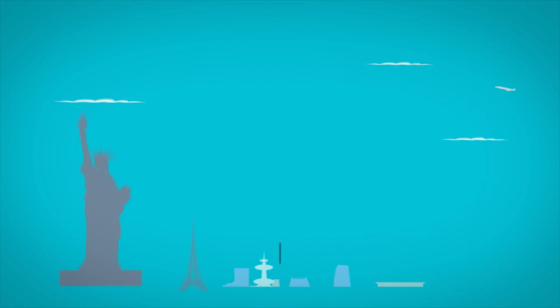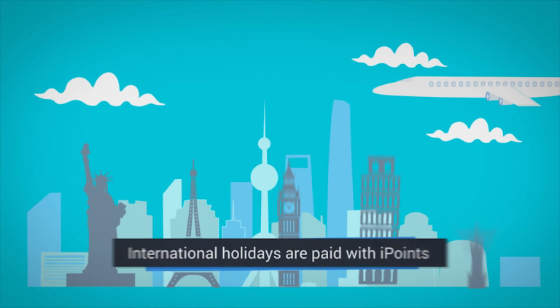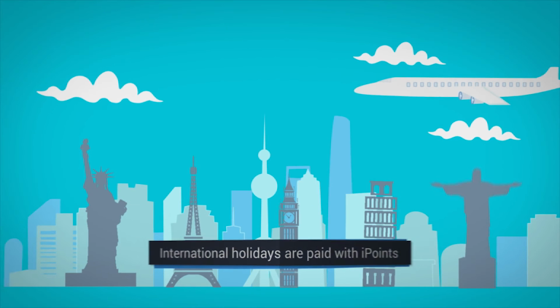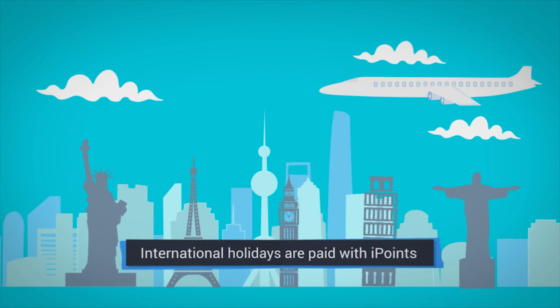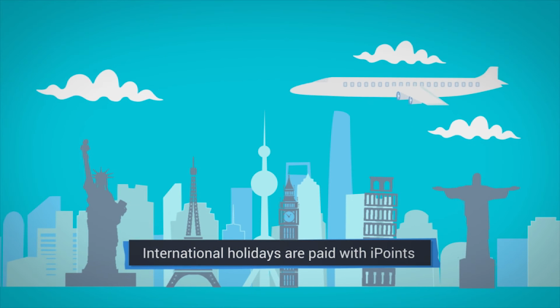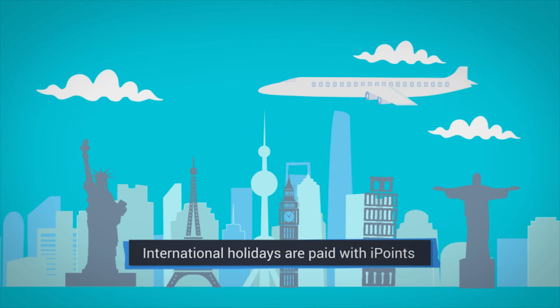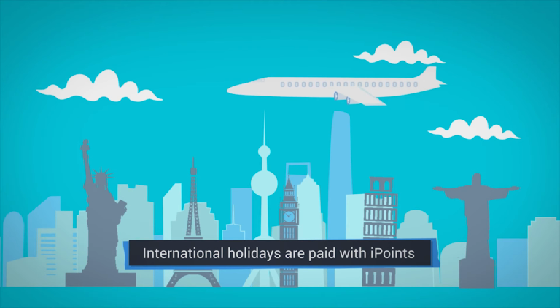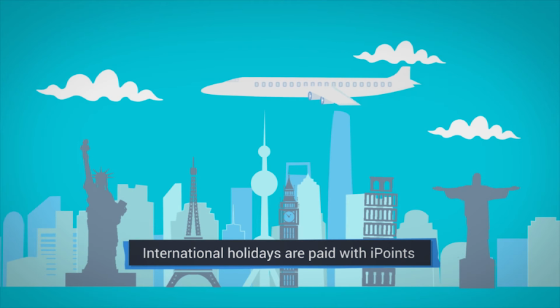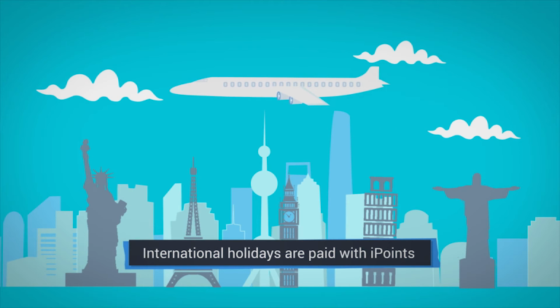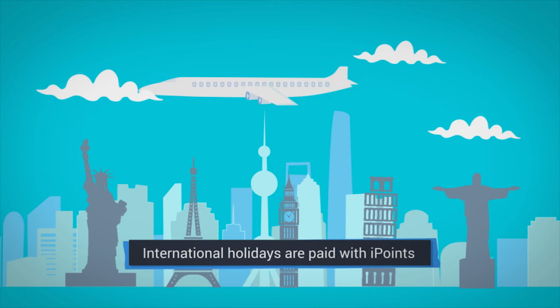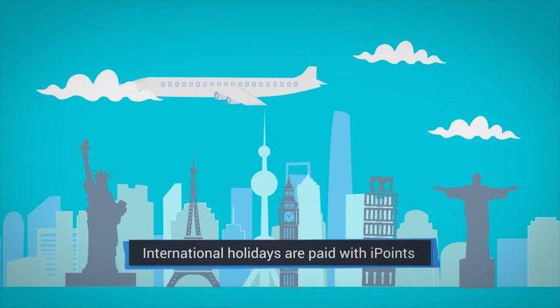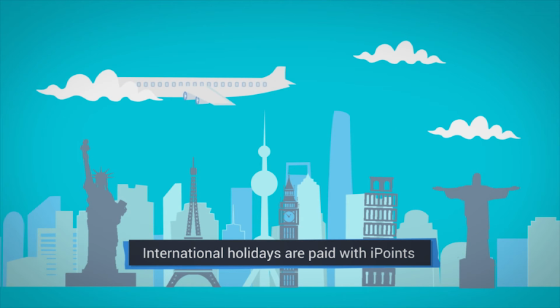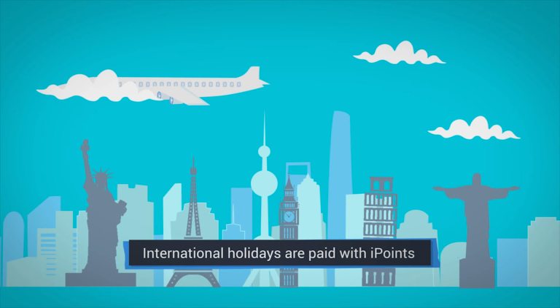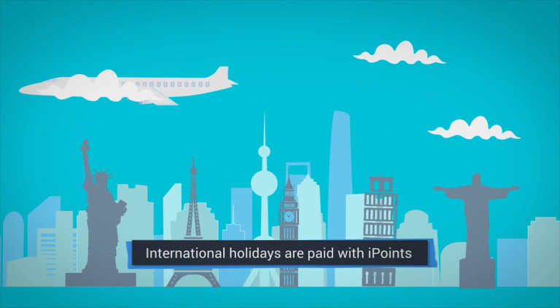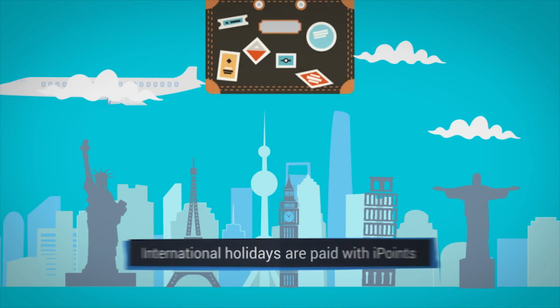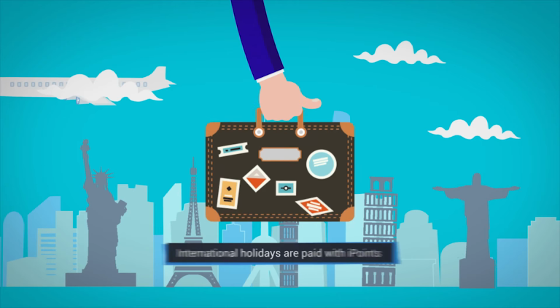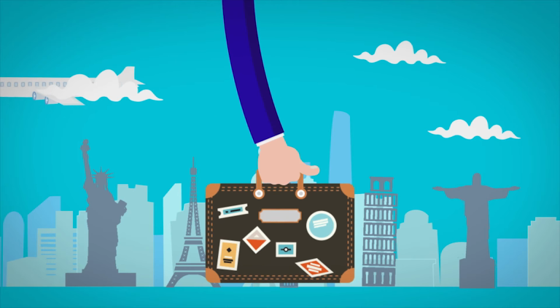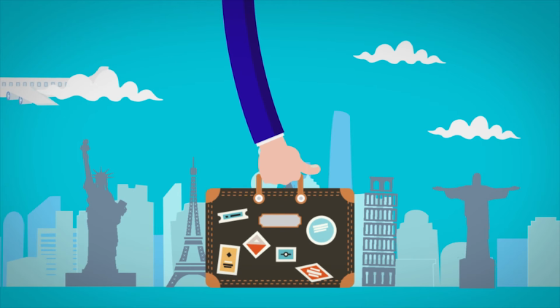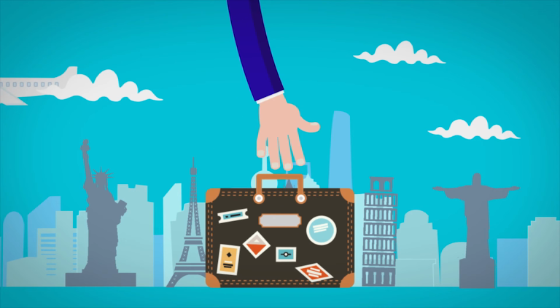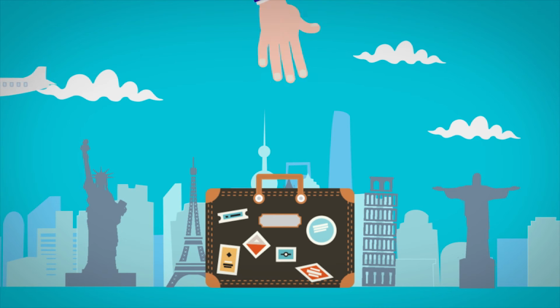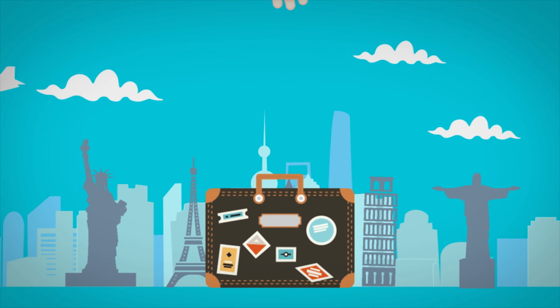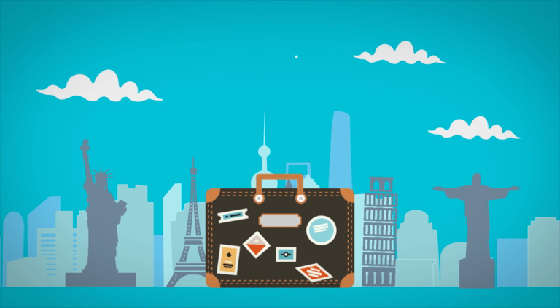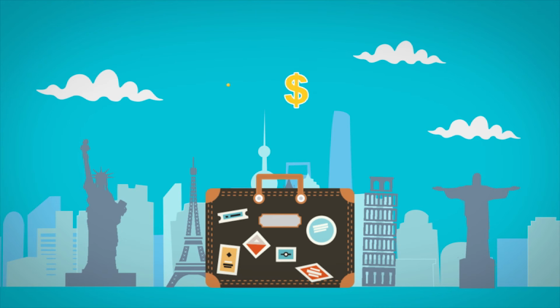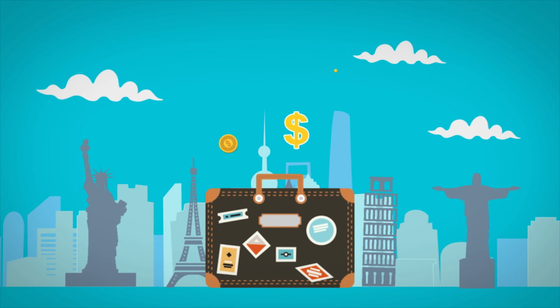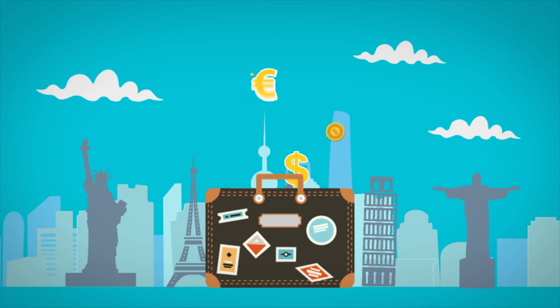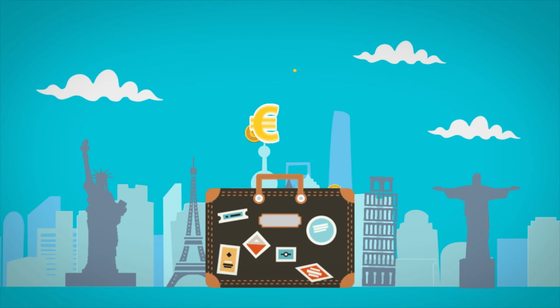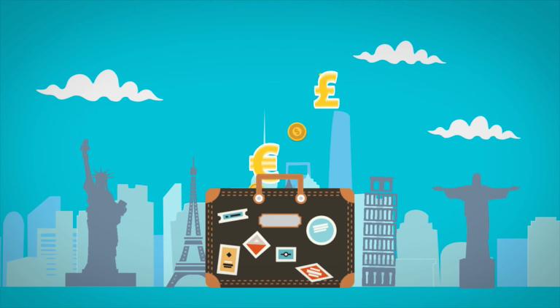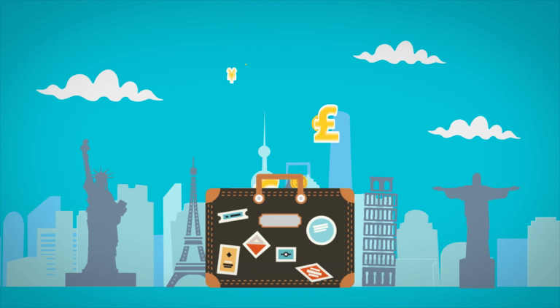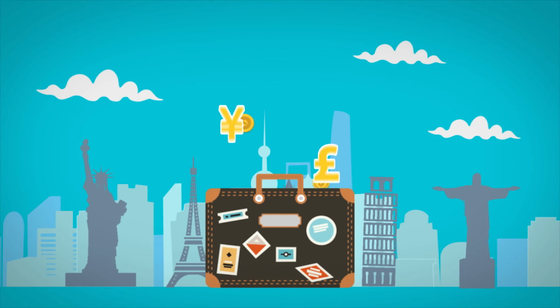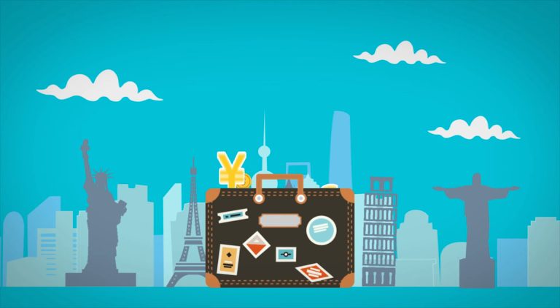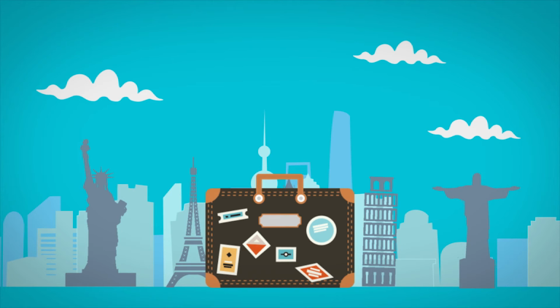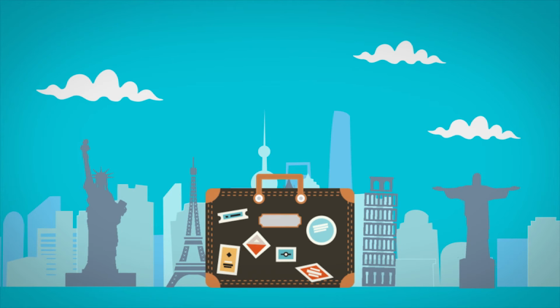International holidays too are paid for with your iPoints, which means your overseas getaway isn't at the mercy of fluctuating exchange rates.